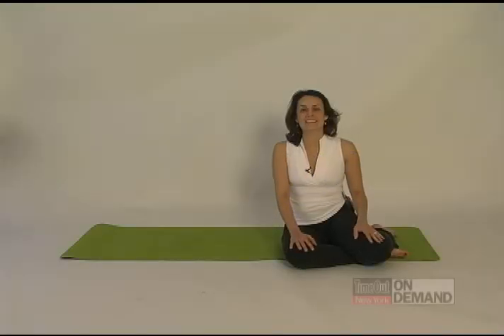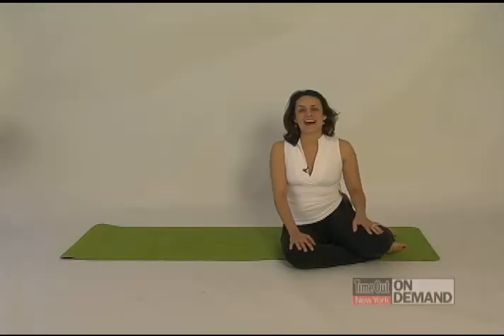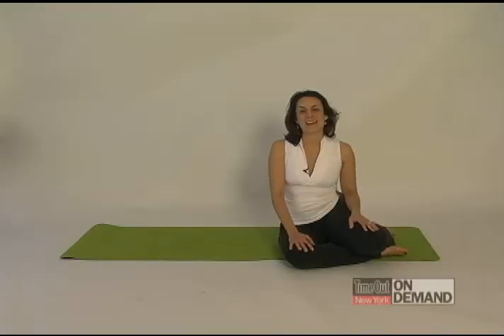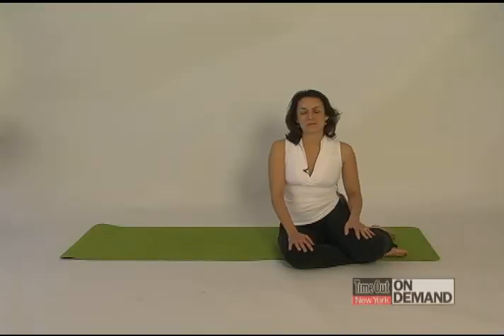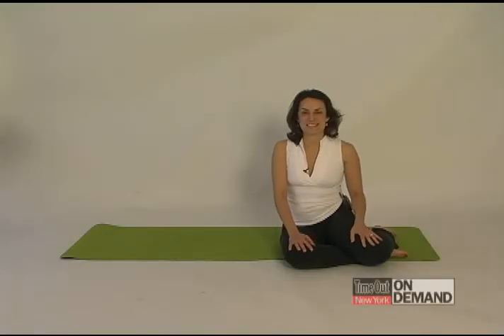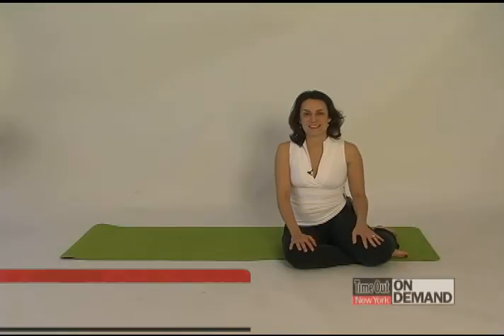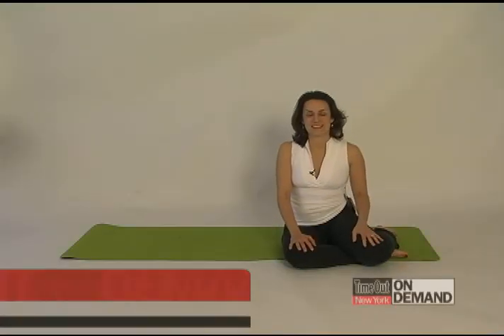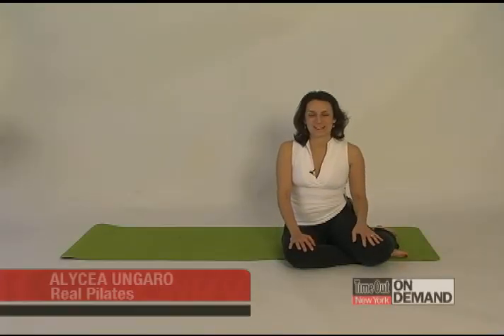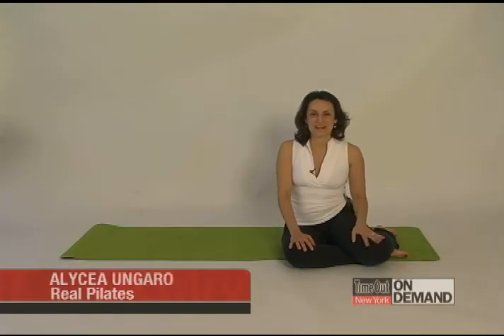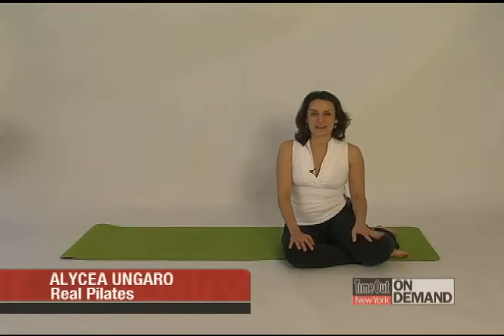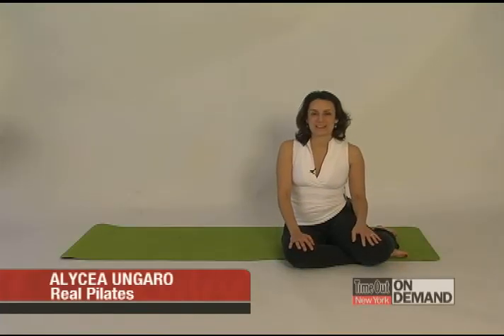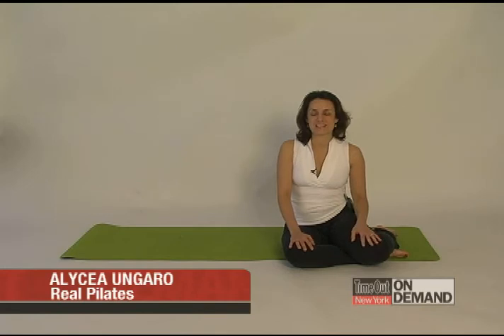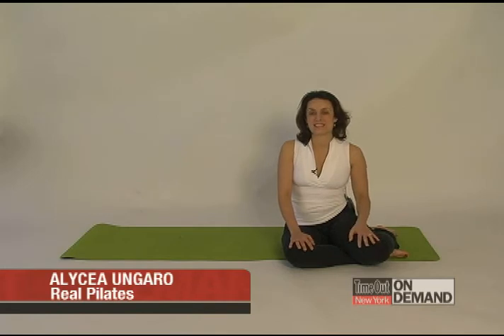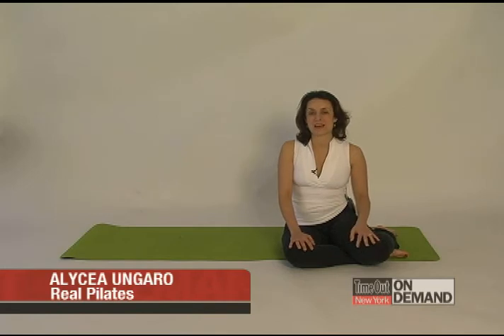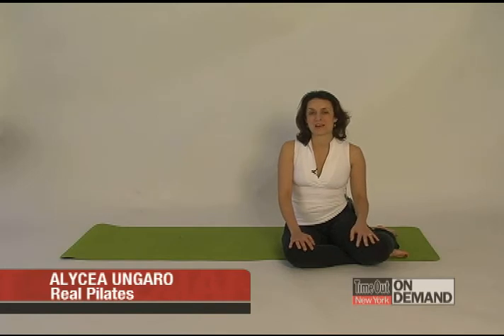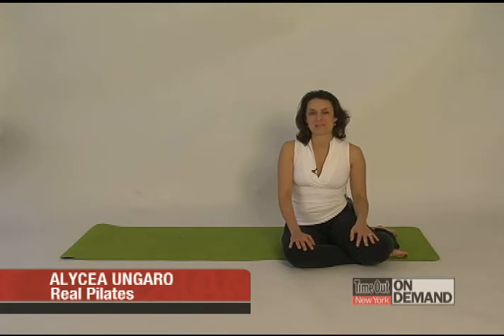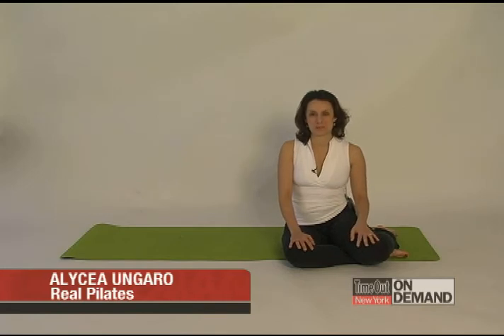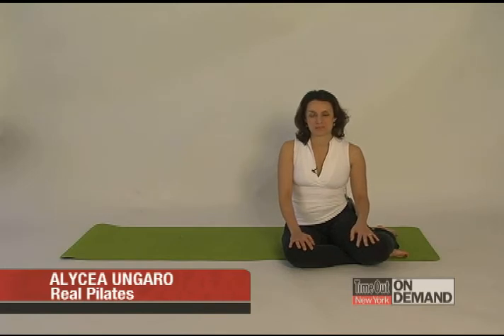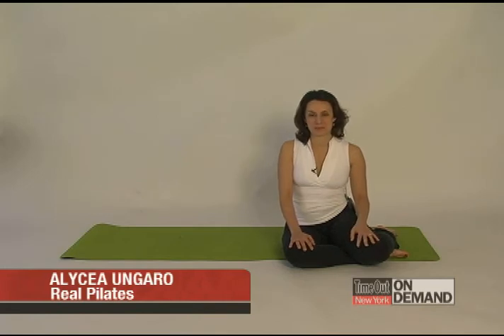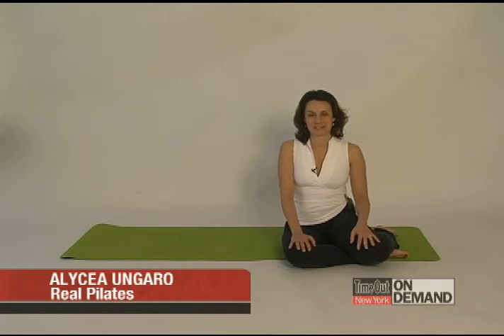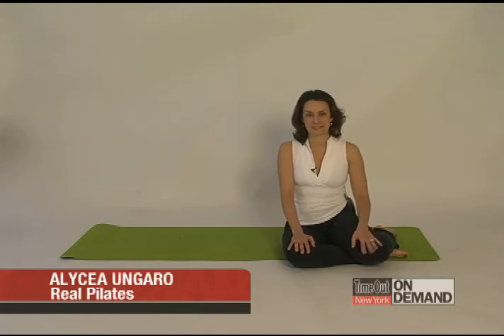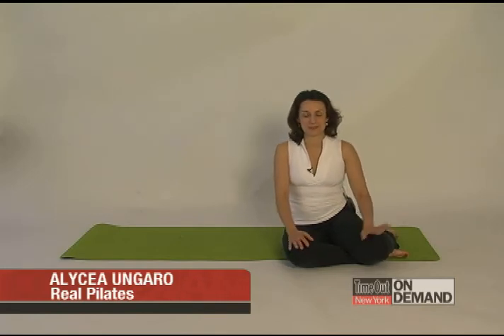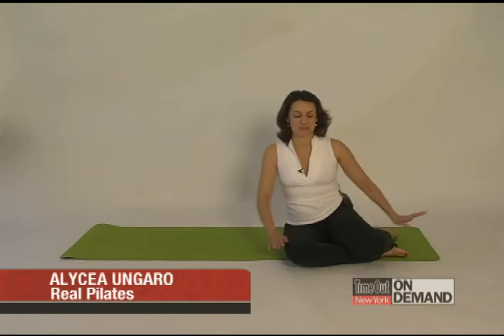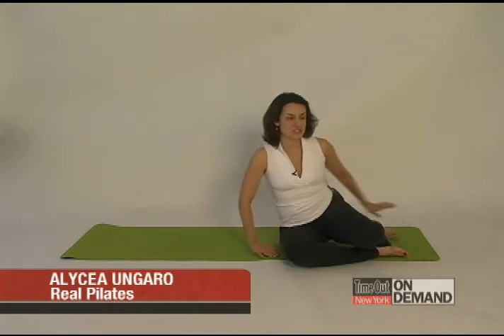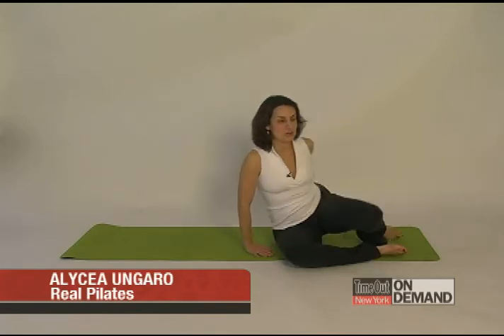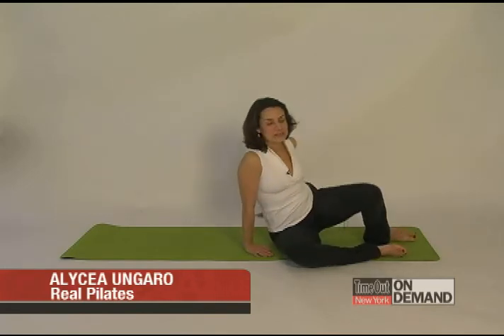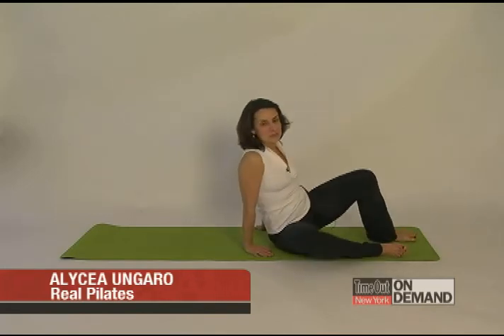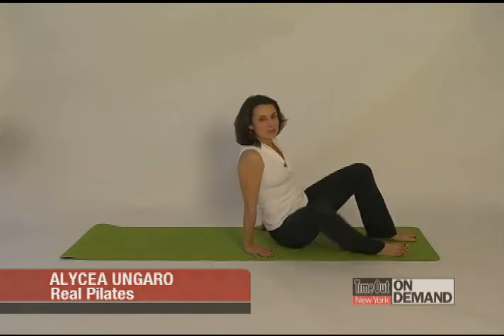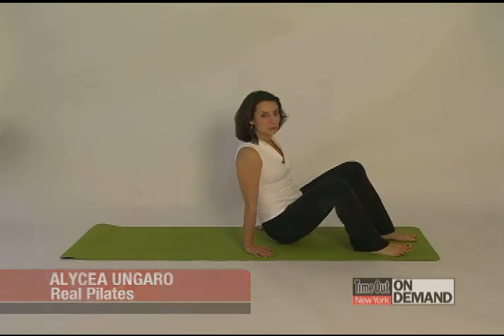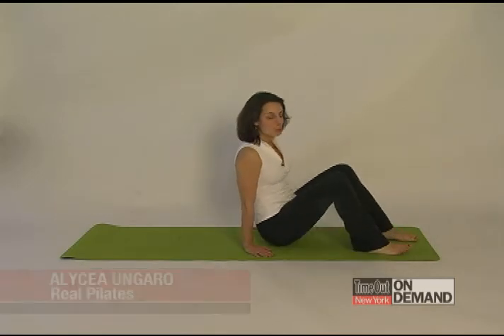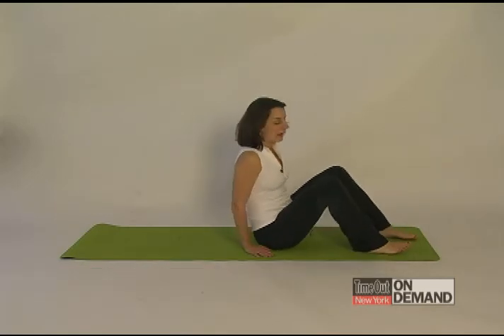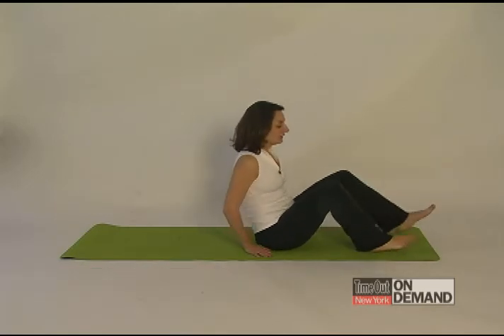Hi, I'm Alicia Ungaro and this is Time Out's Move of the Week. I'm going to be showing you the roll back.